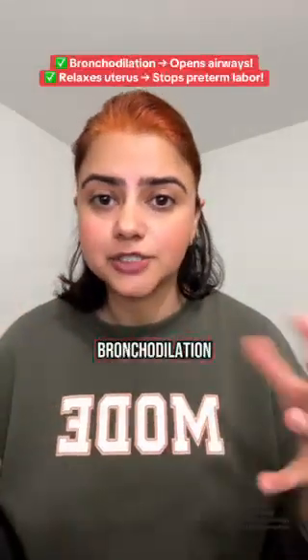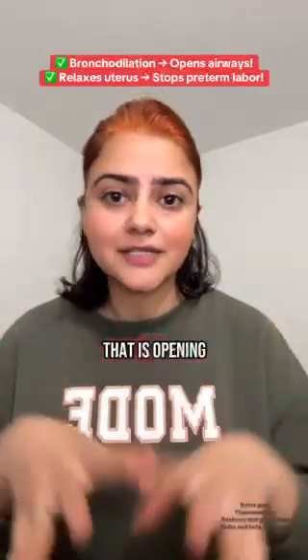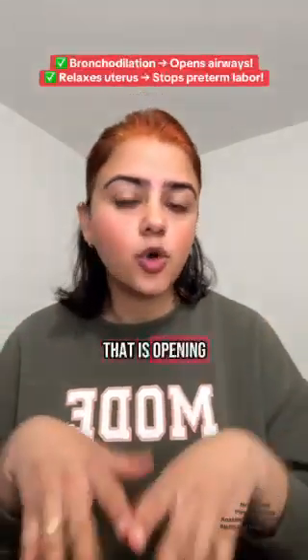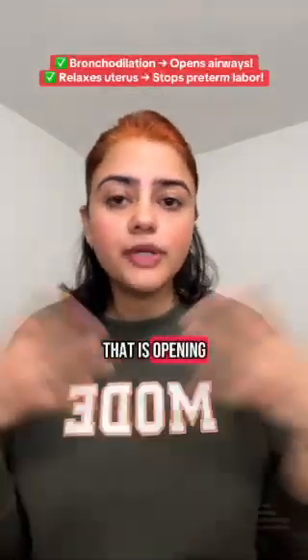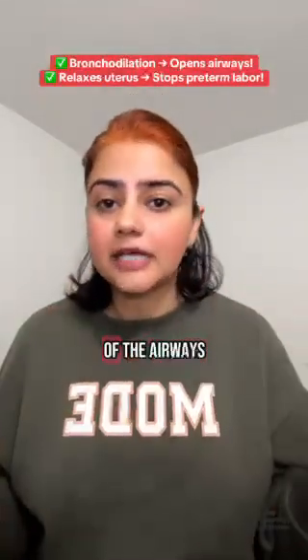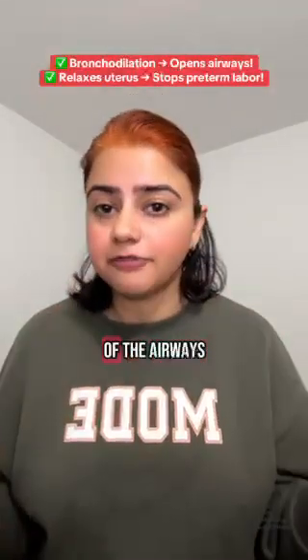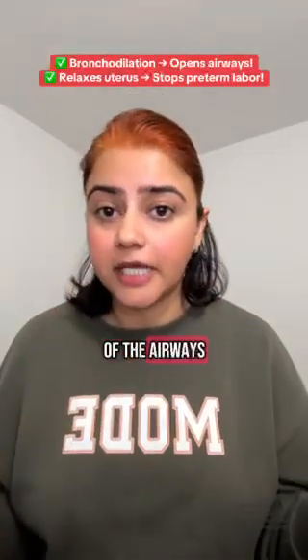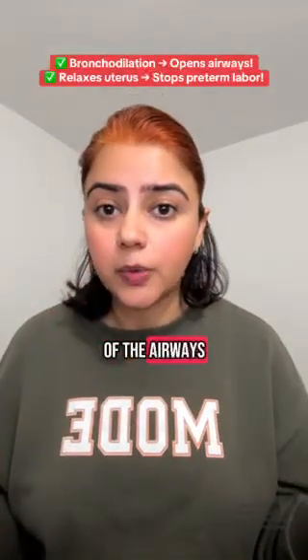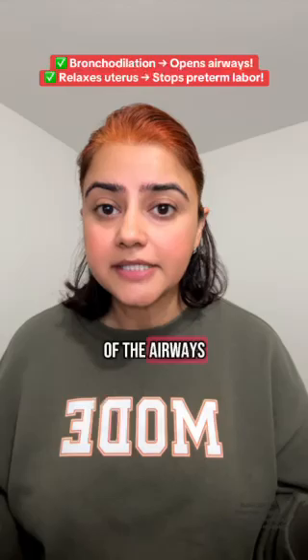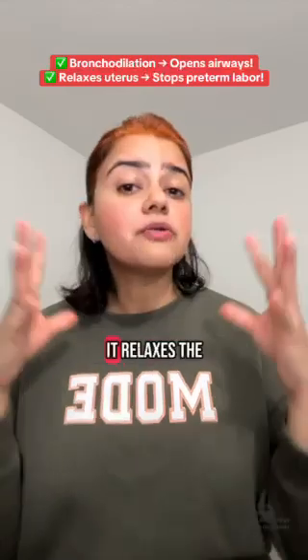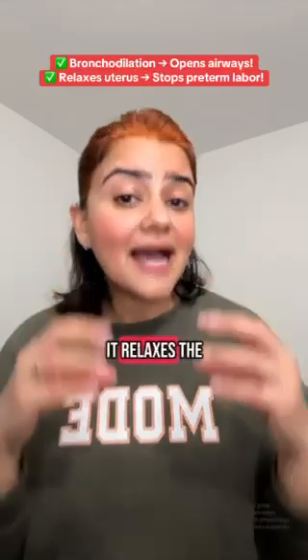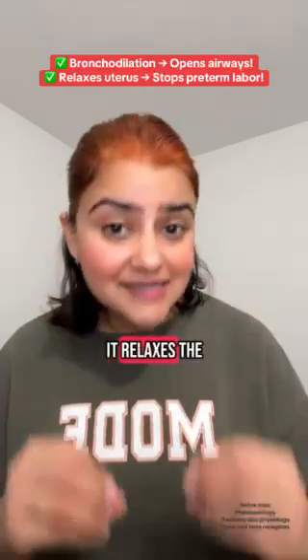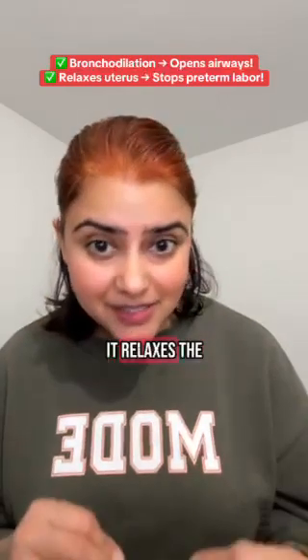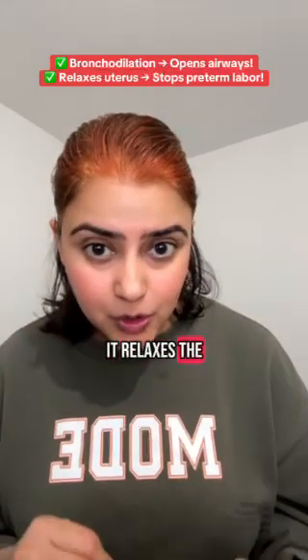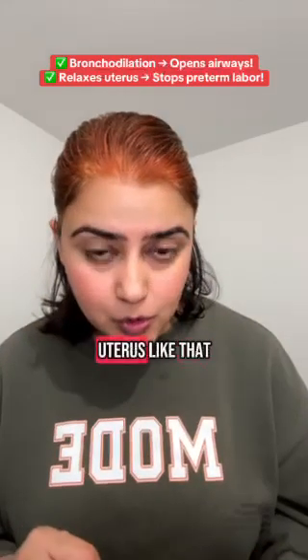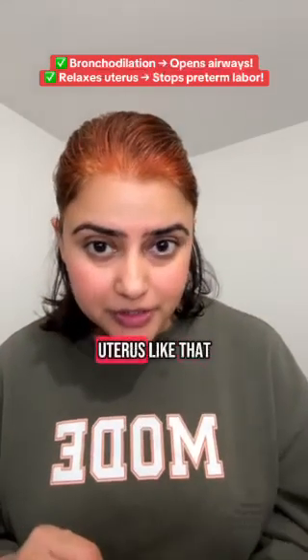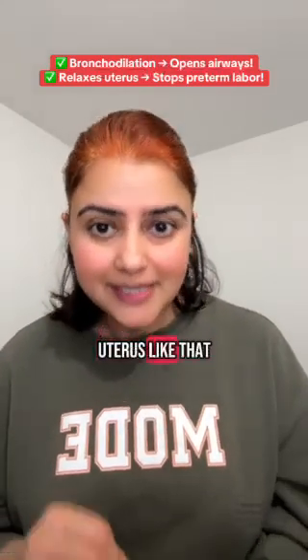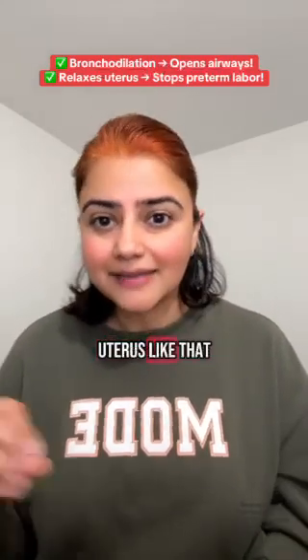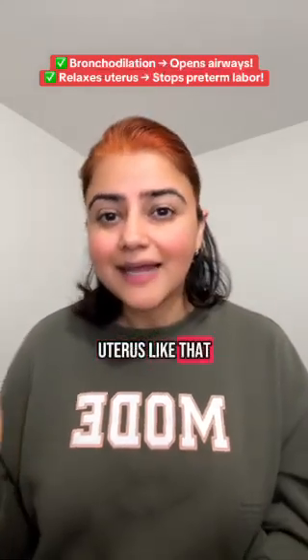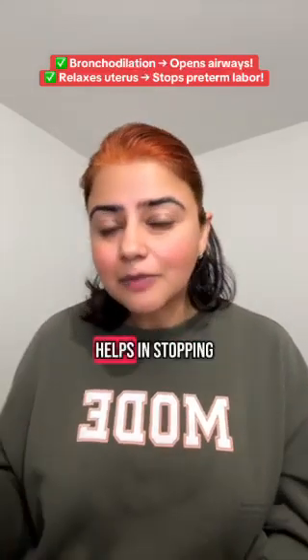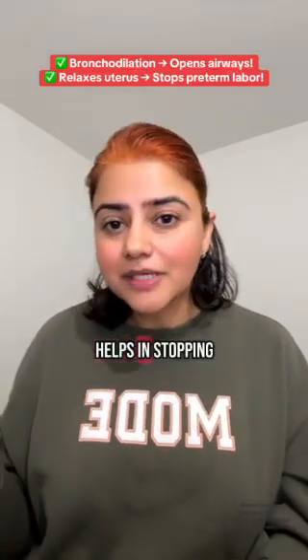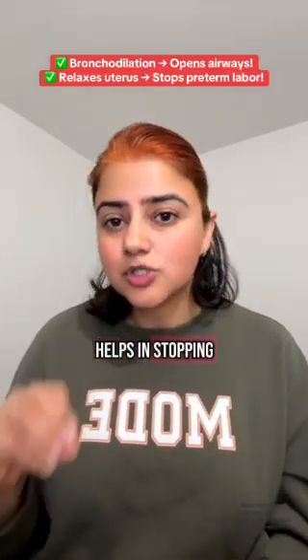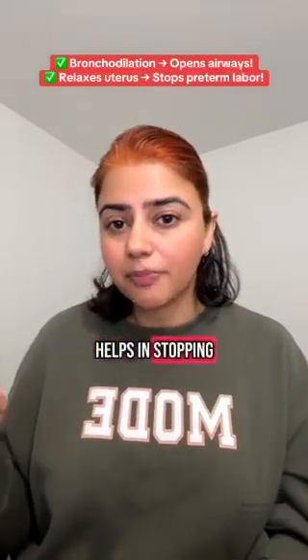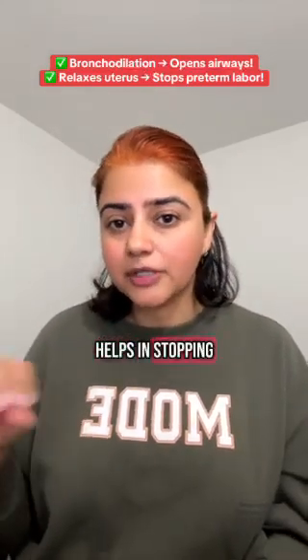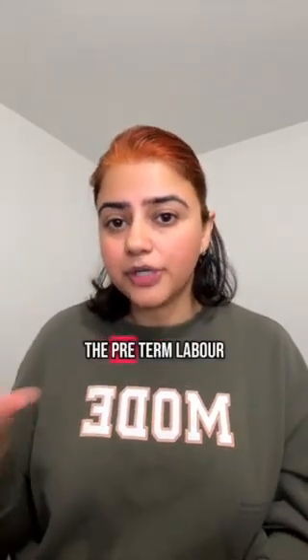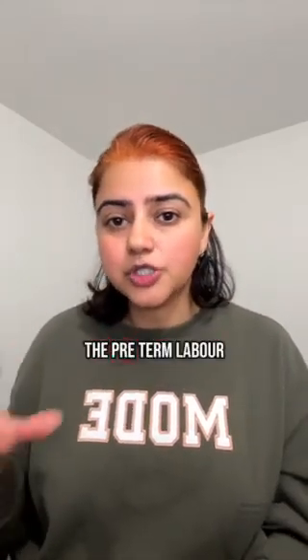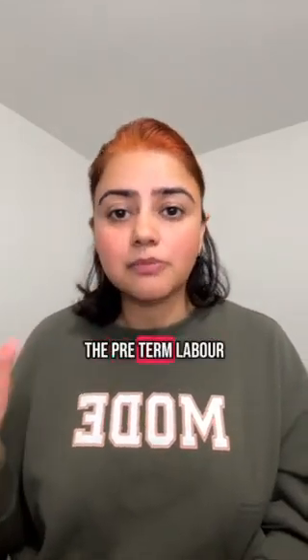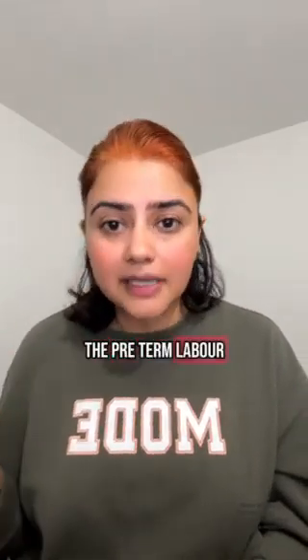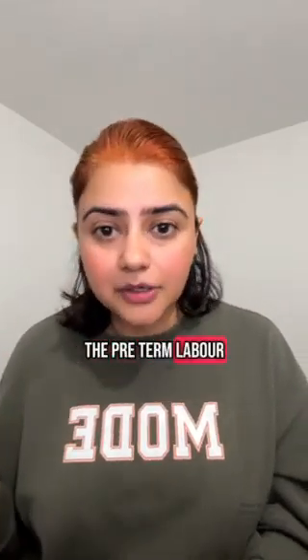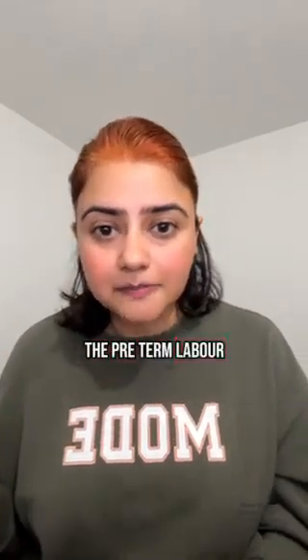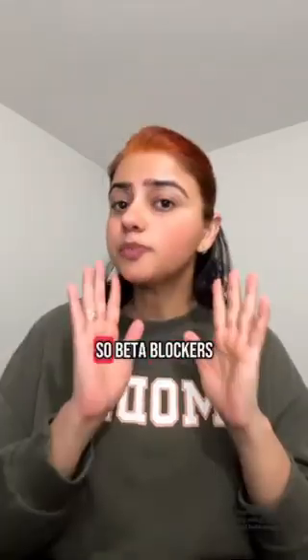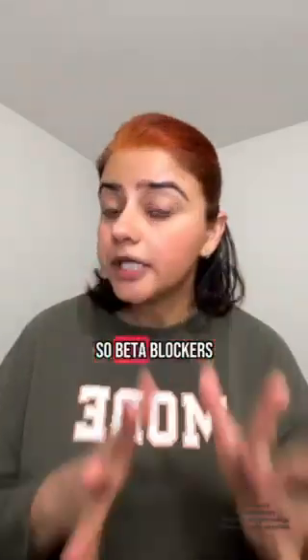Beta 2 — two lungs. Mainly found in the lungs and muscles, they help in bronchodilation, which is the opening of the airways. Beta 2 also relaxes the uterus, which helps in stopping preterm labor.